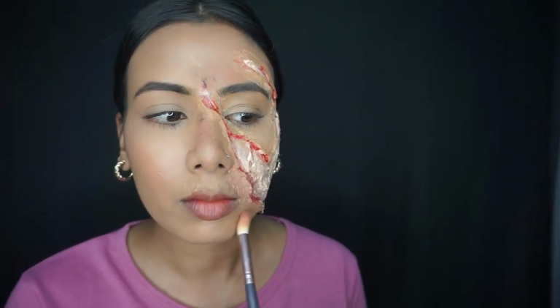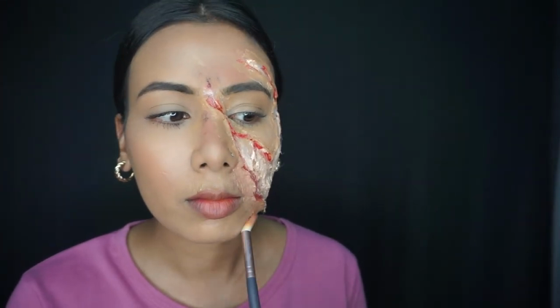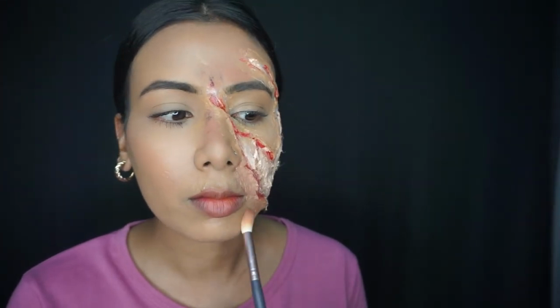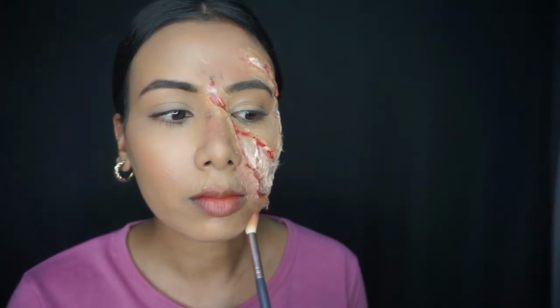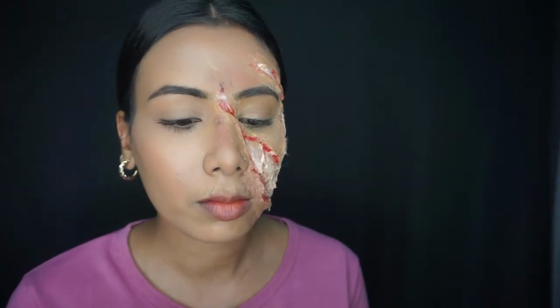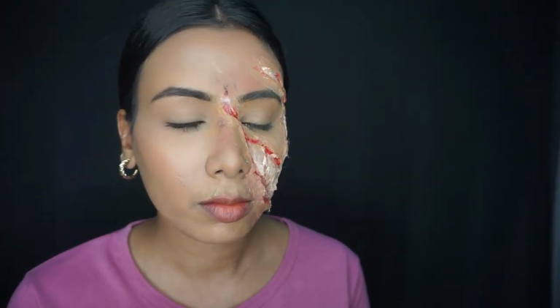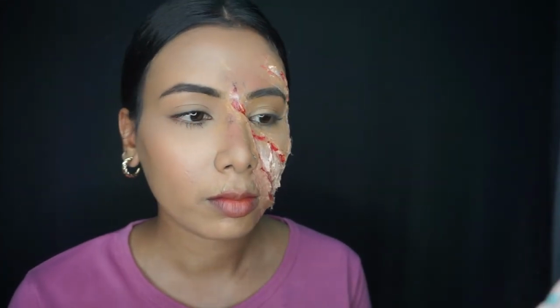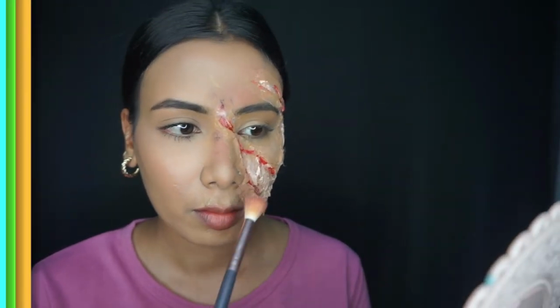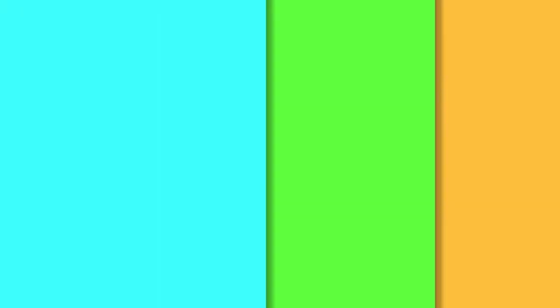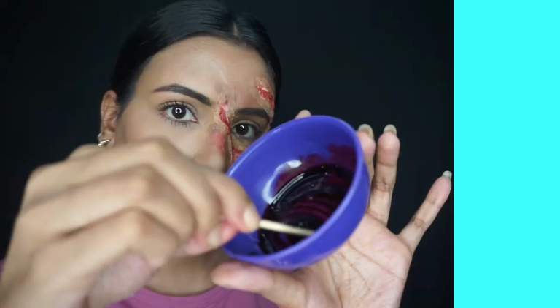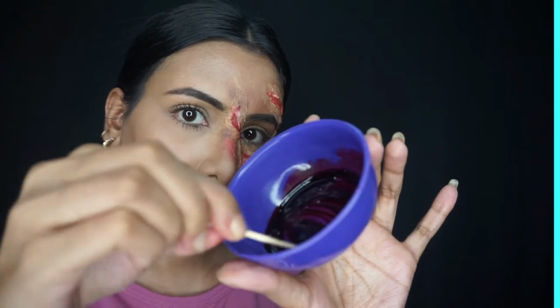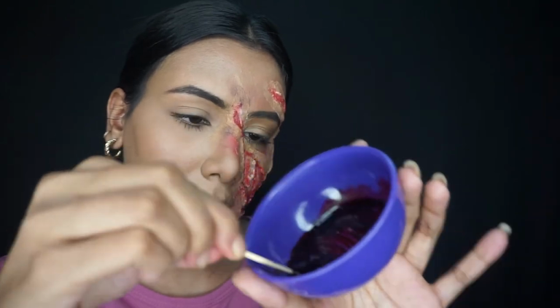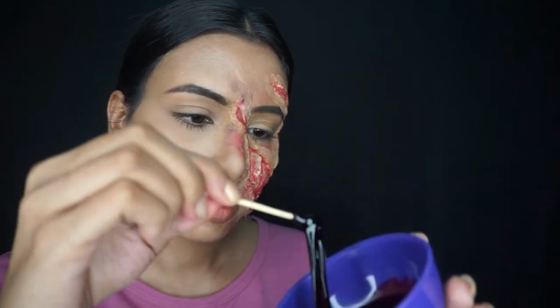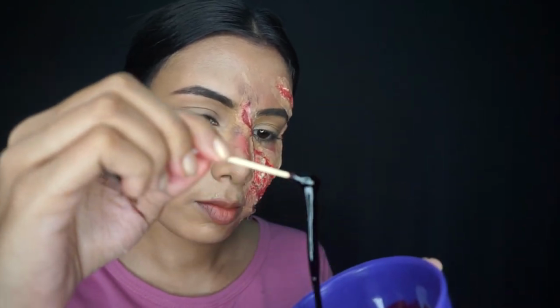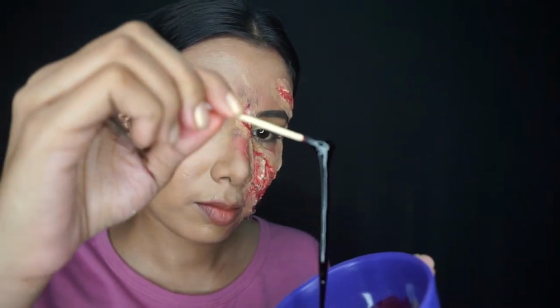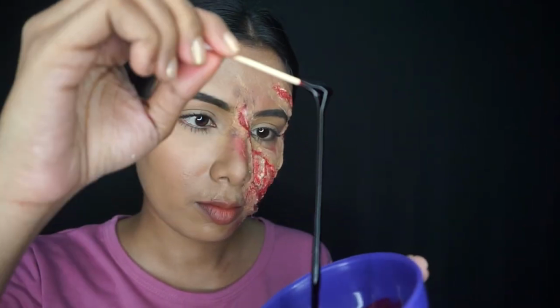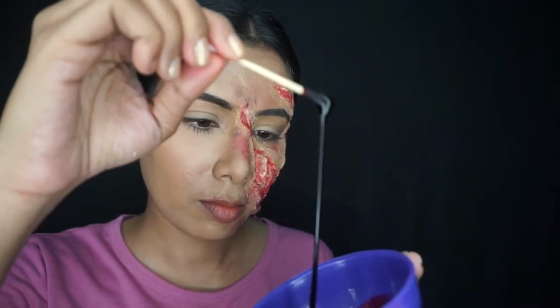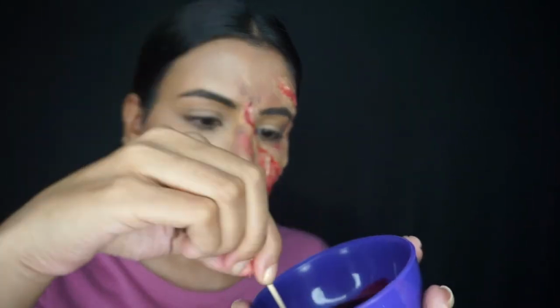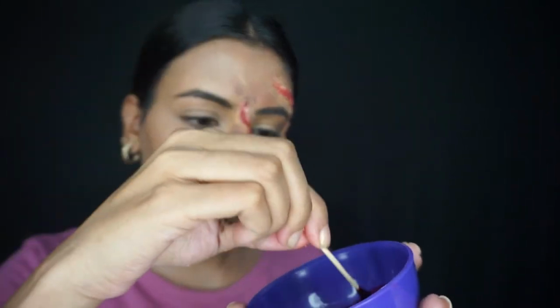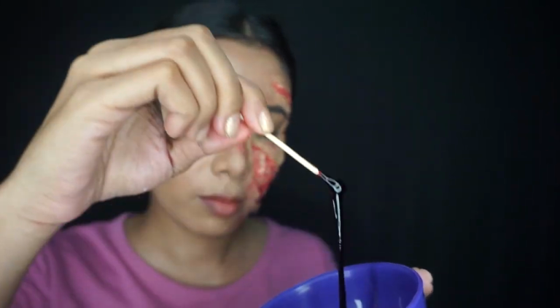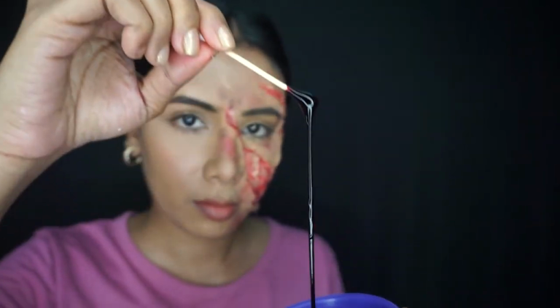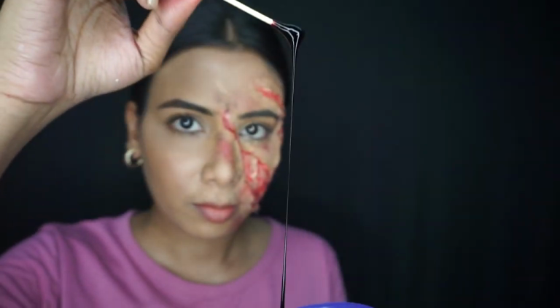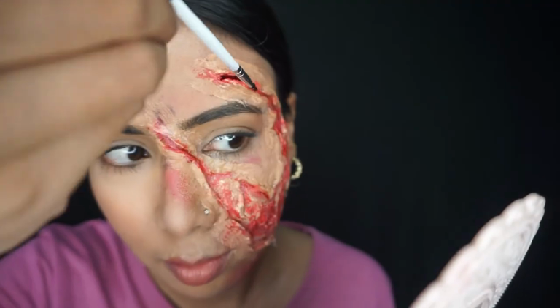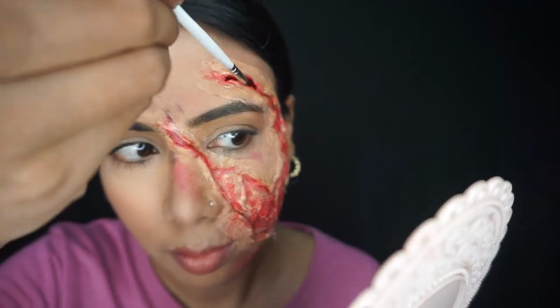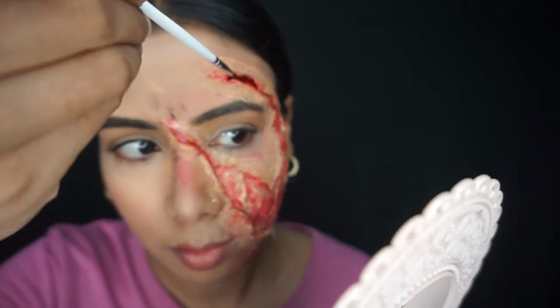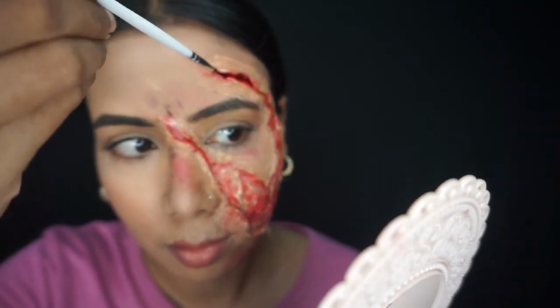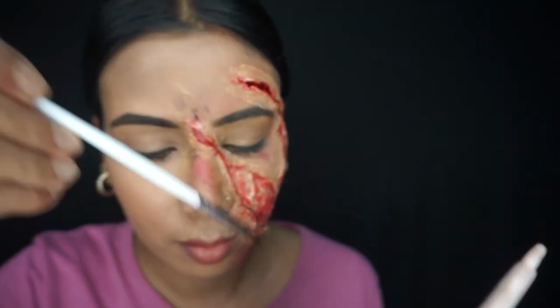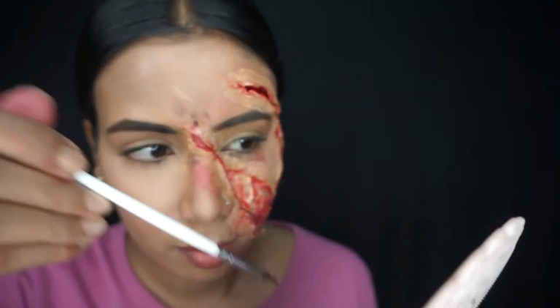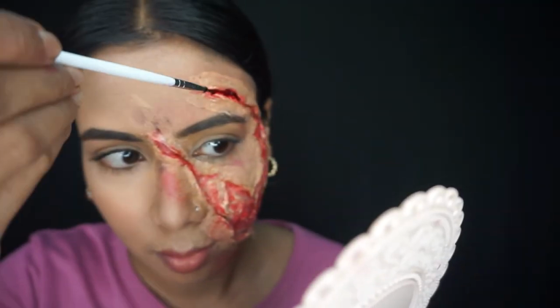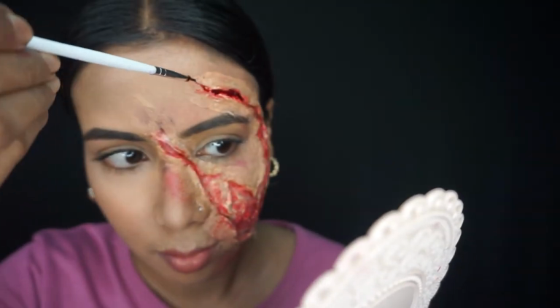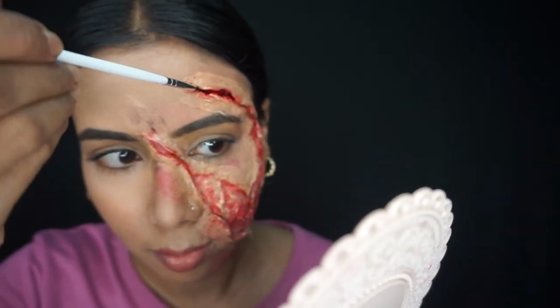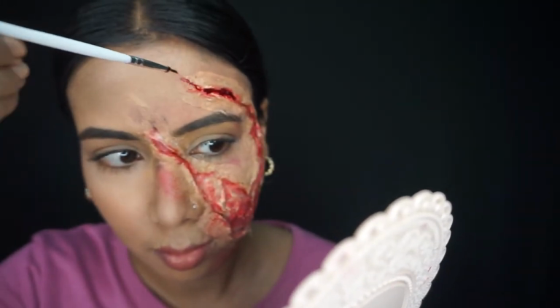I will apply the red eyeshadow, then apply blood to add color and complete the look.